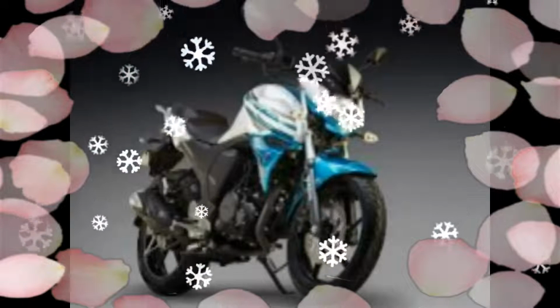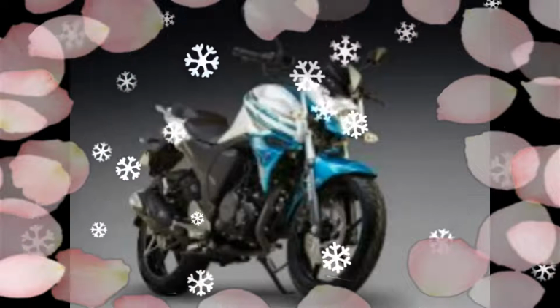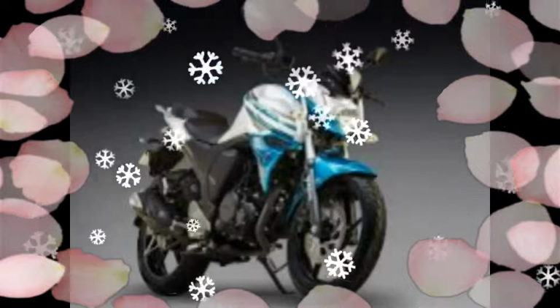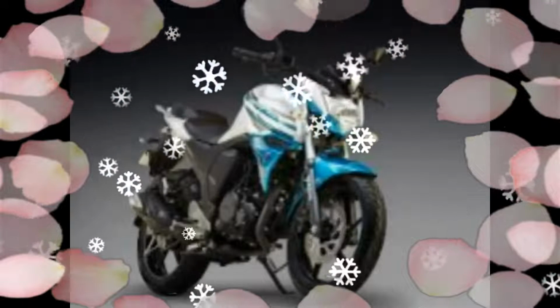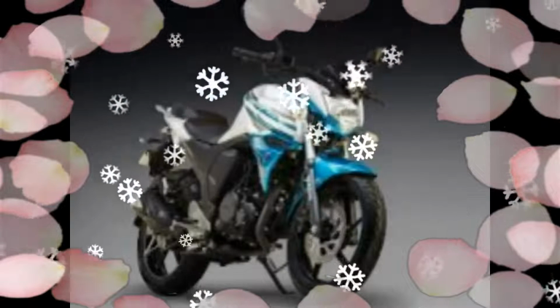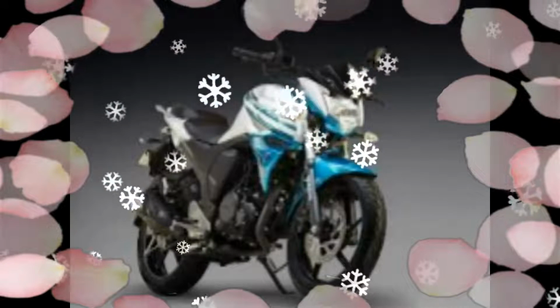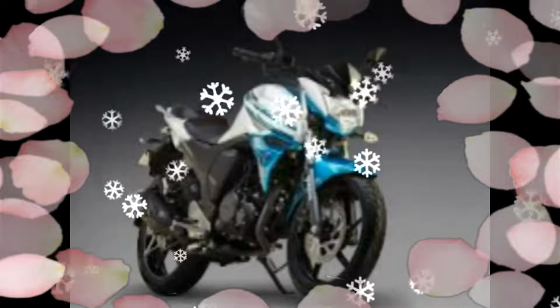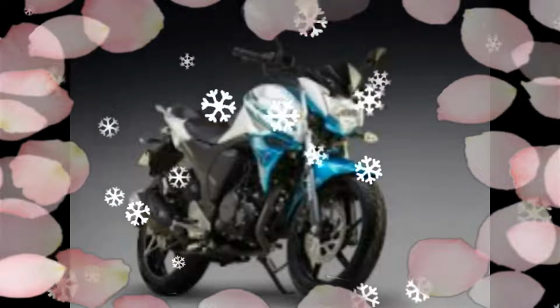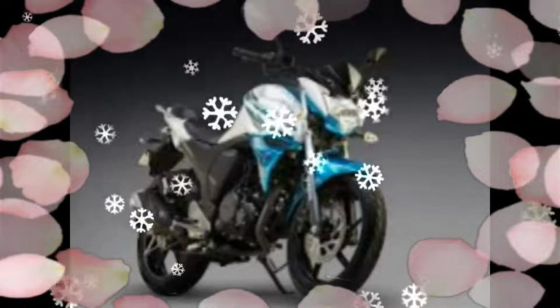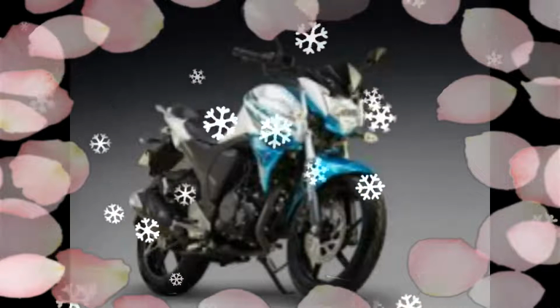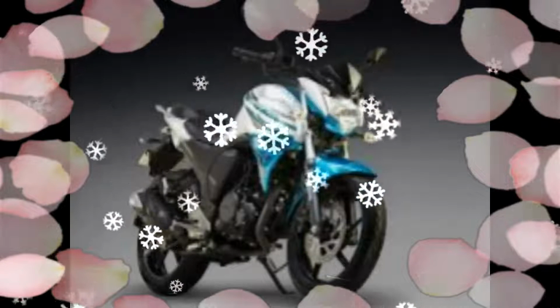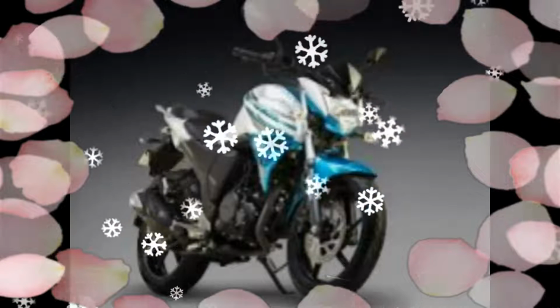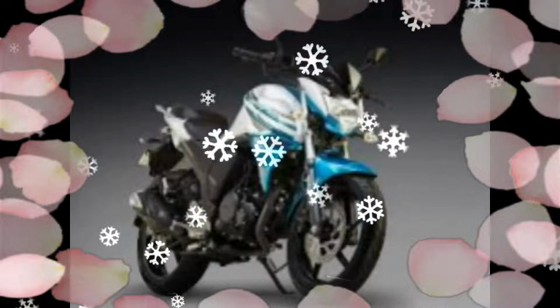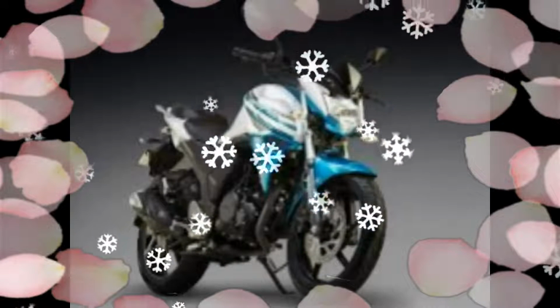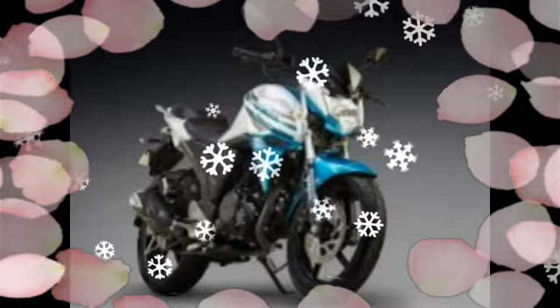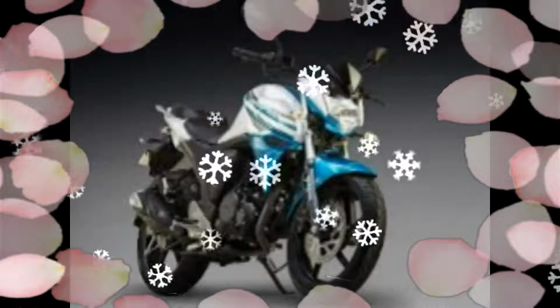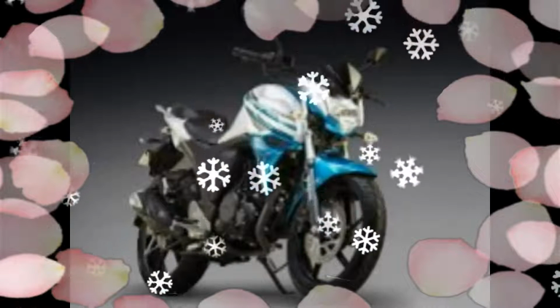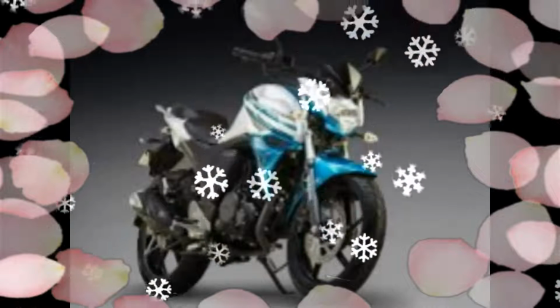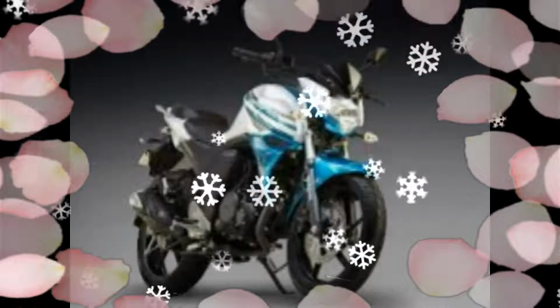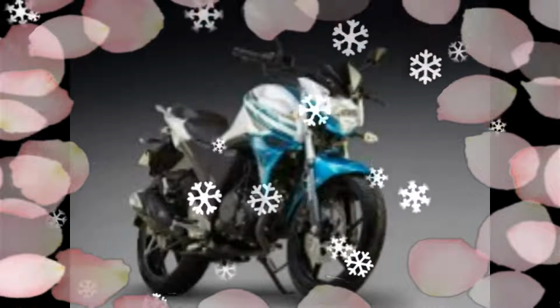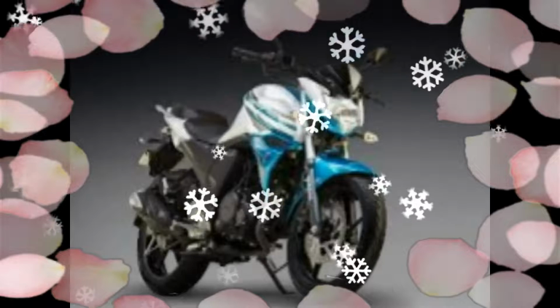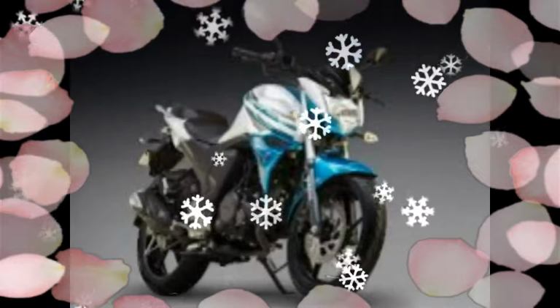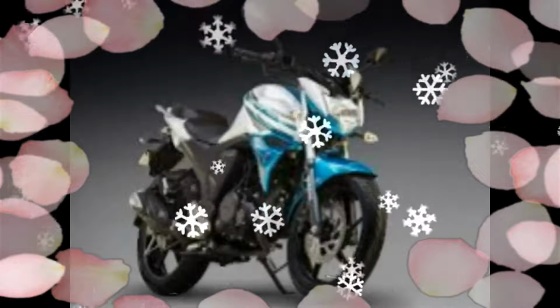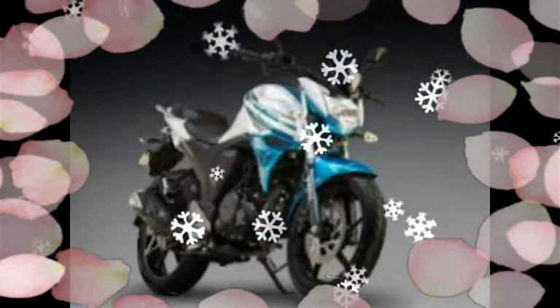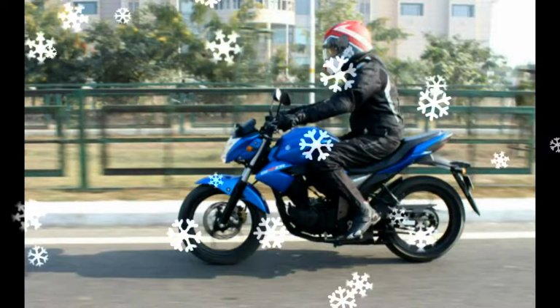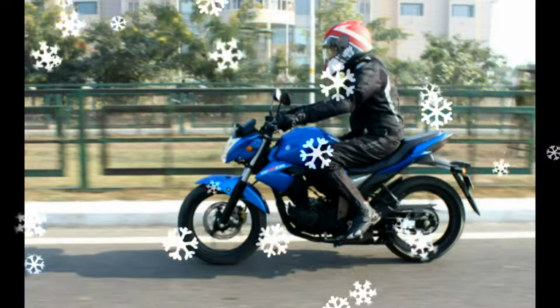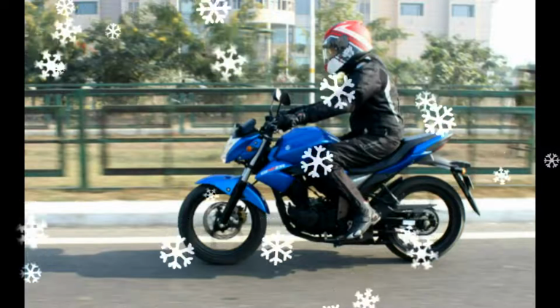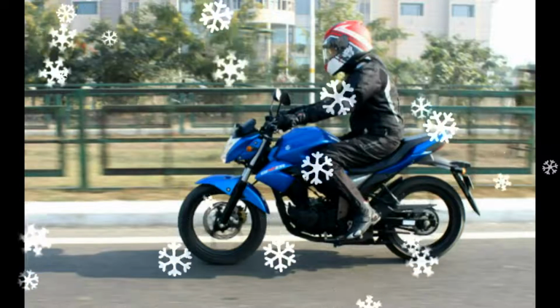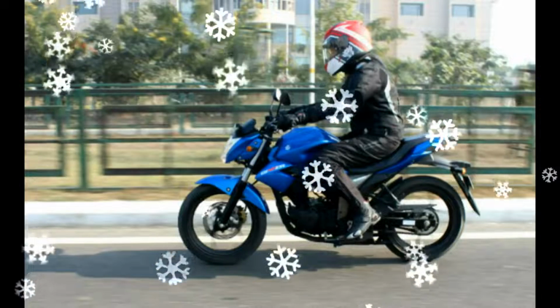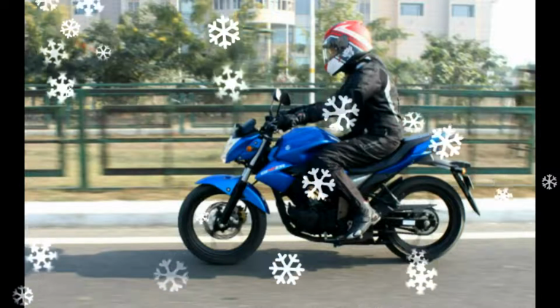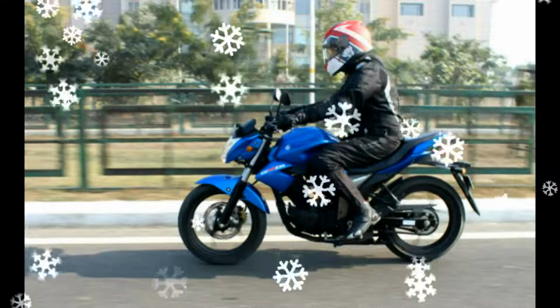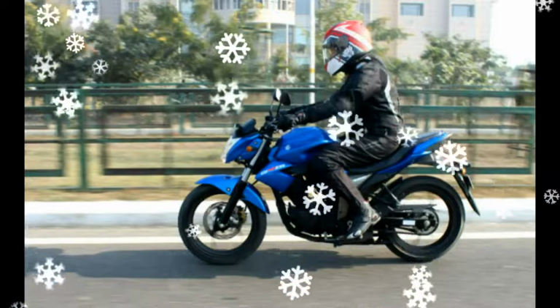Other features include an underbelly exhaust, split seat, and alloy wheels.